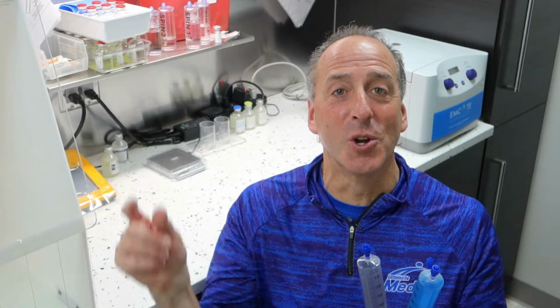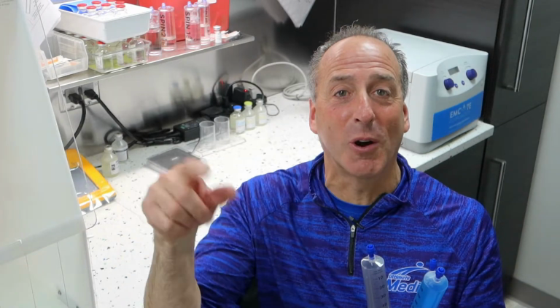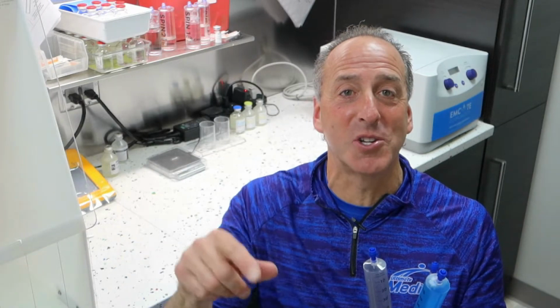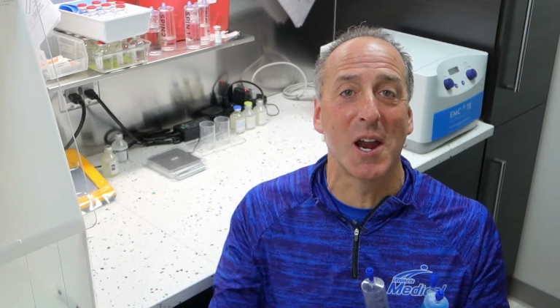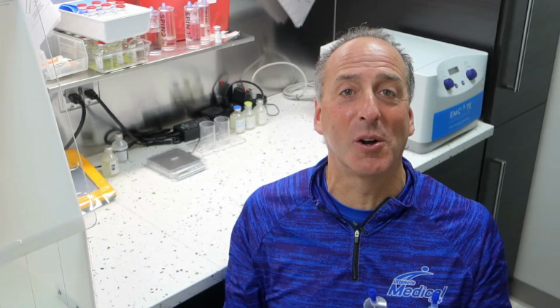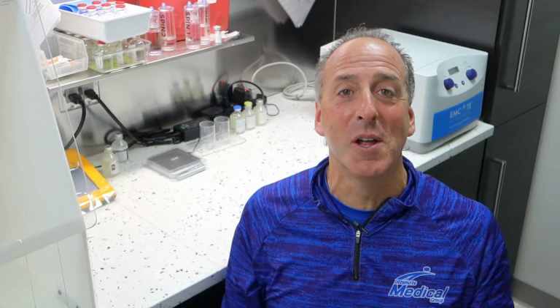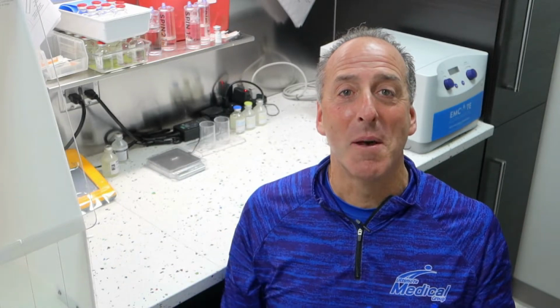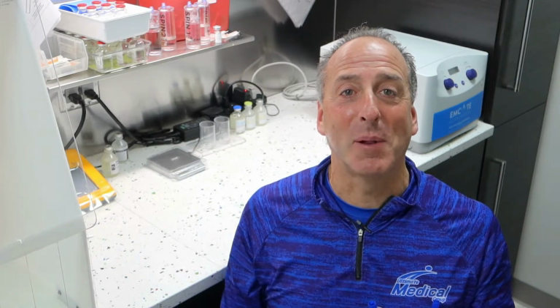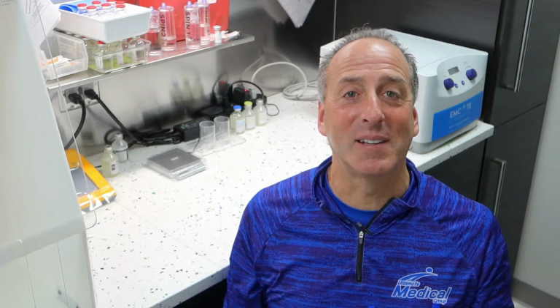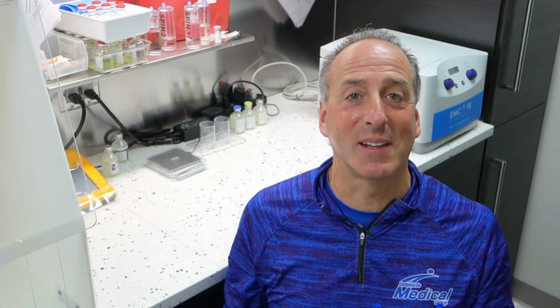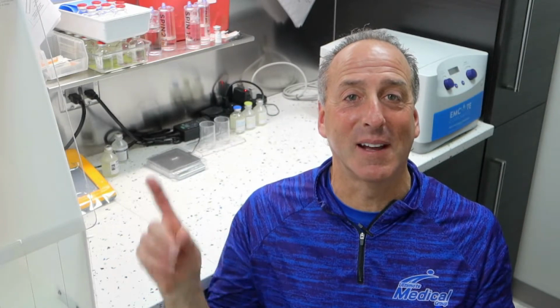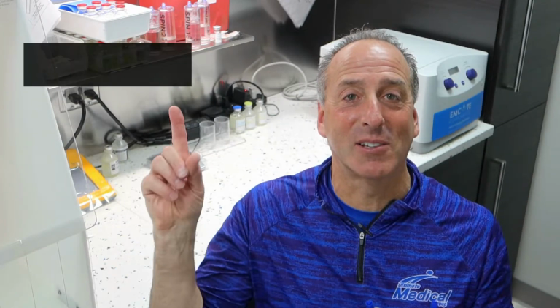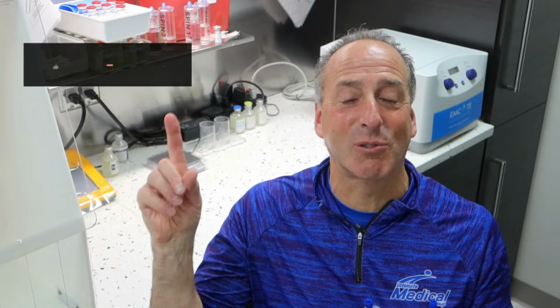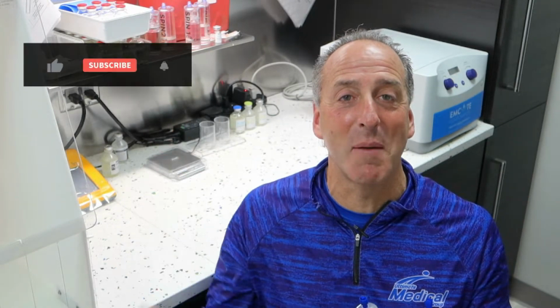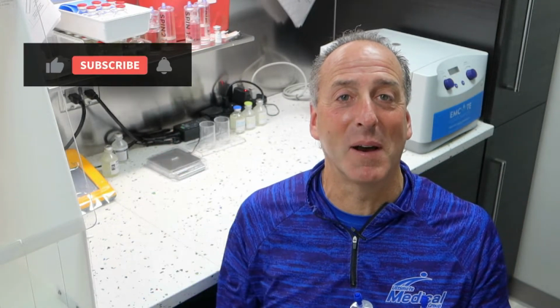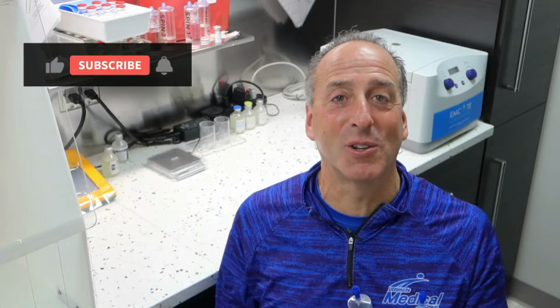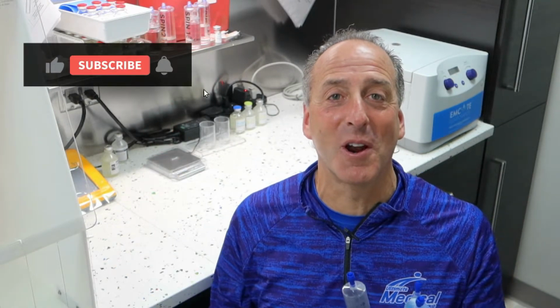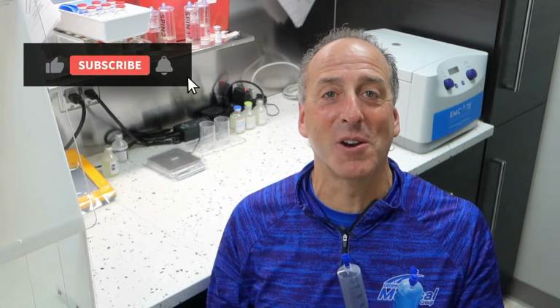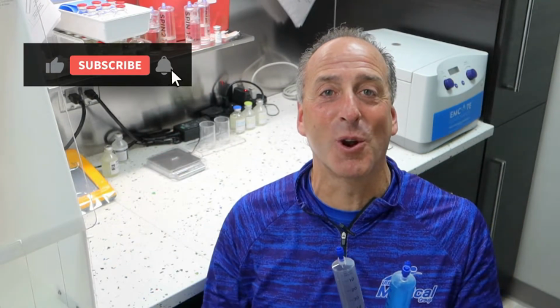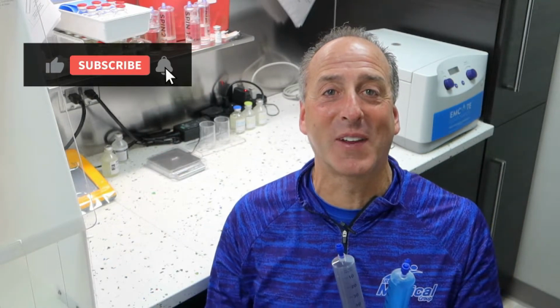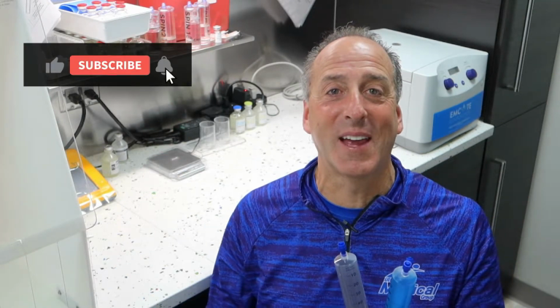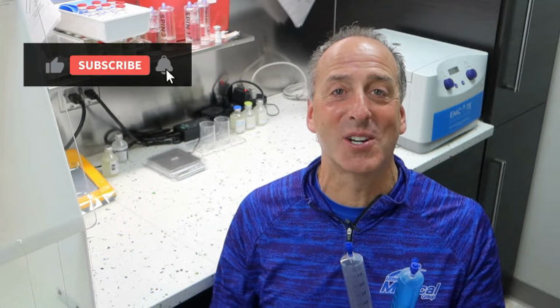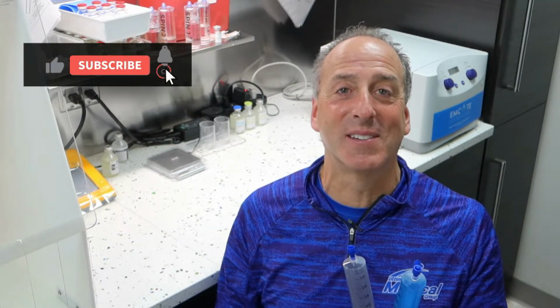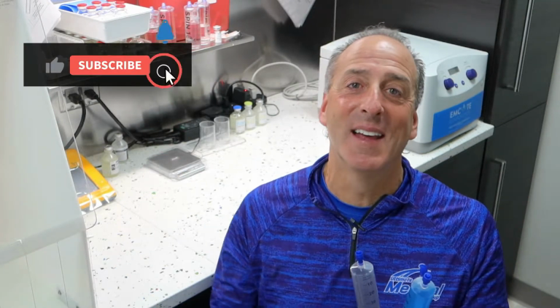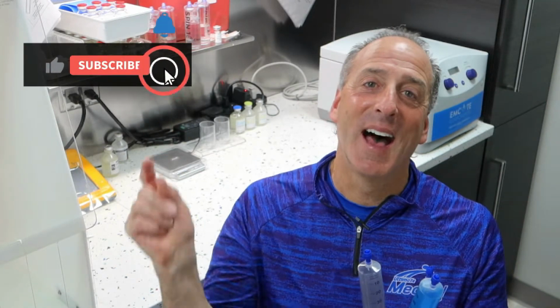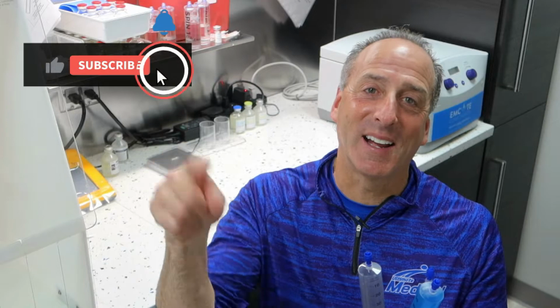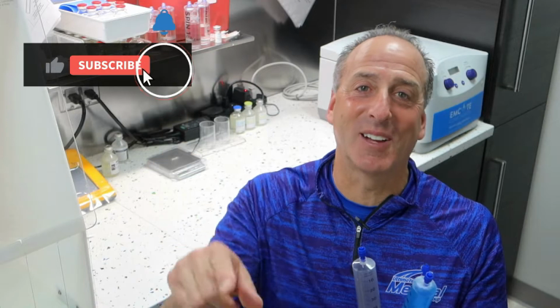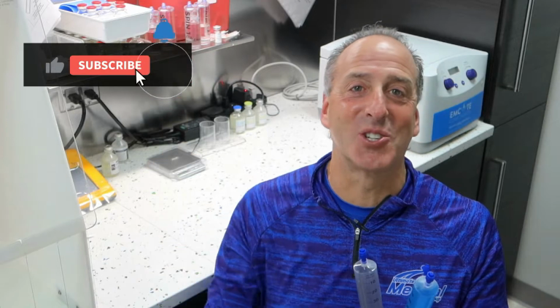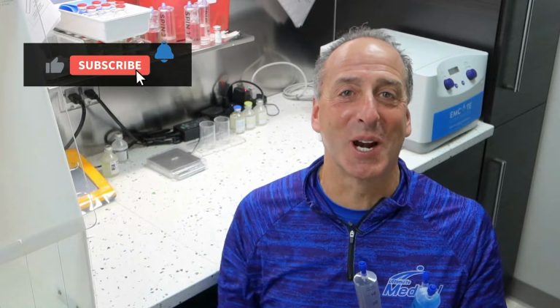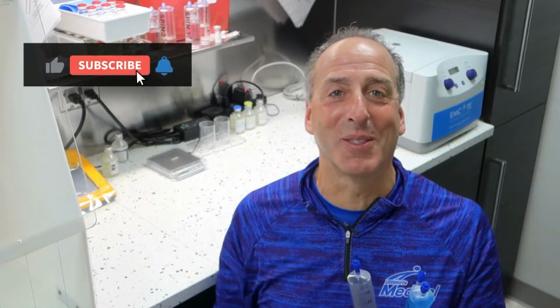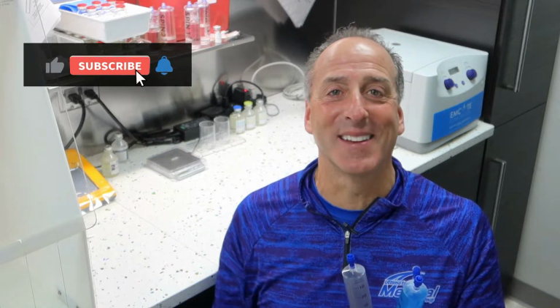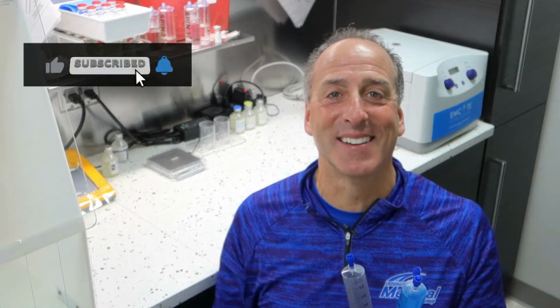If you're new to our channel, please hit the subscribe button and turn on your notifications. I've got lots to share with this.